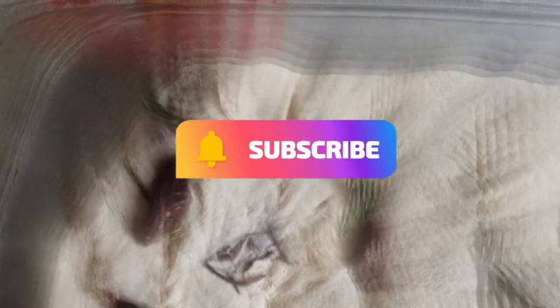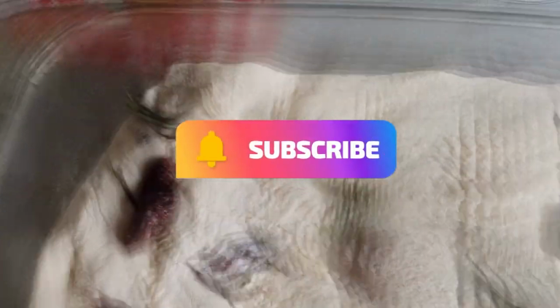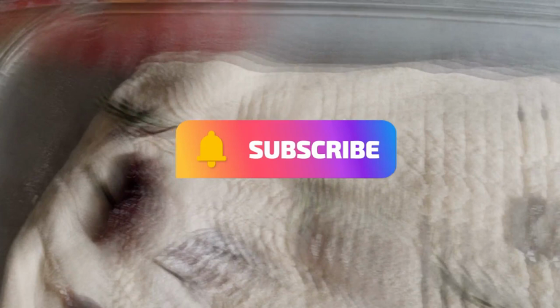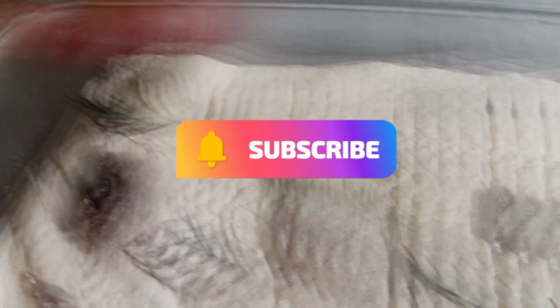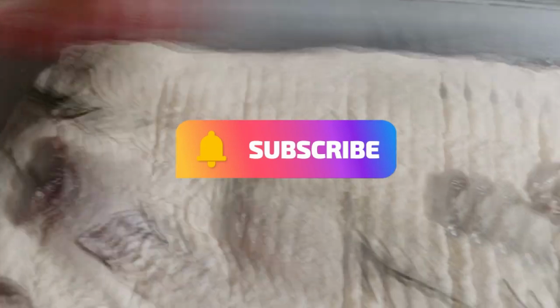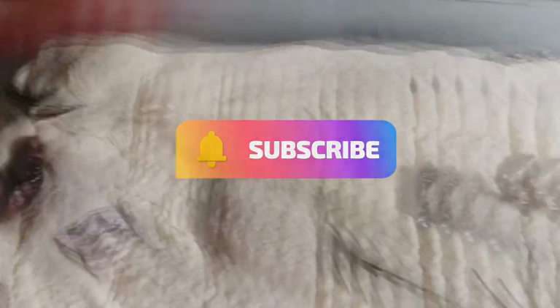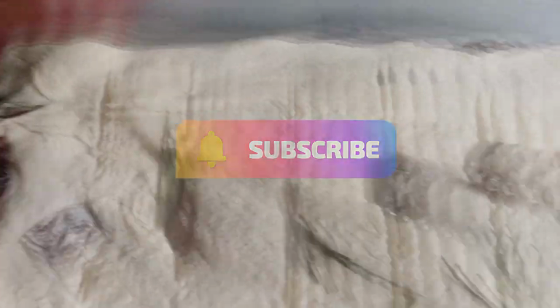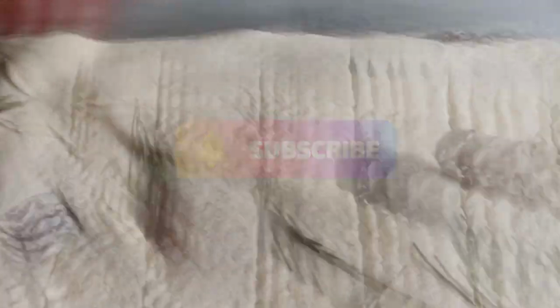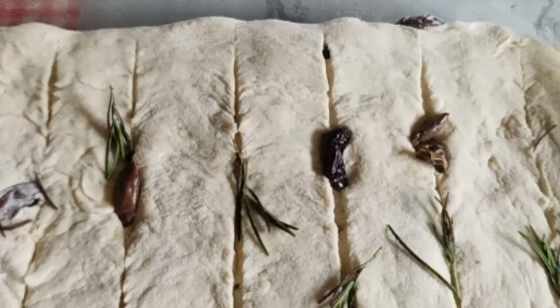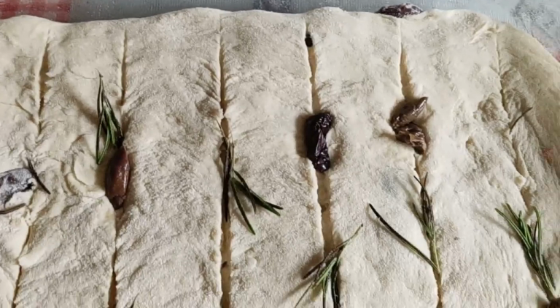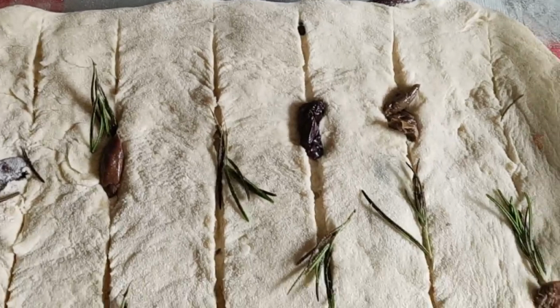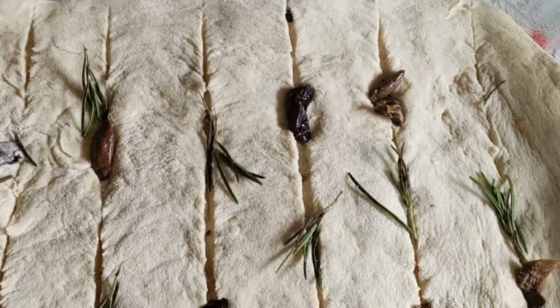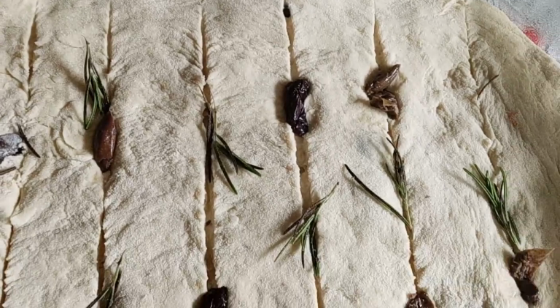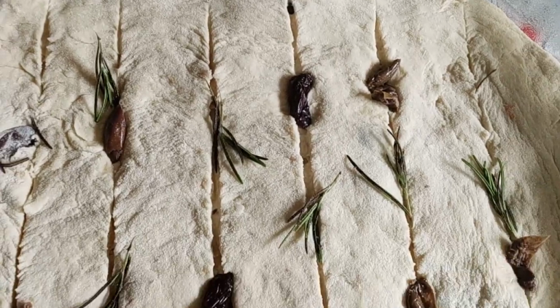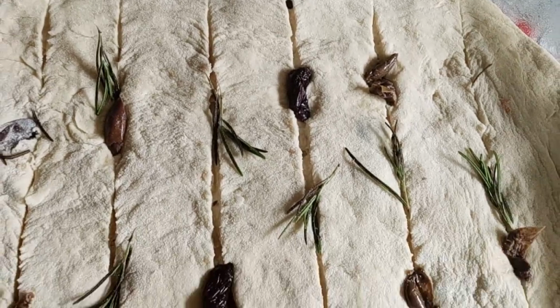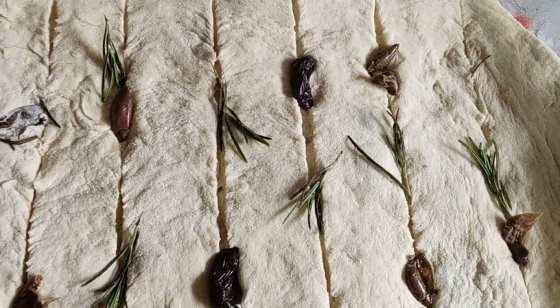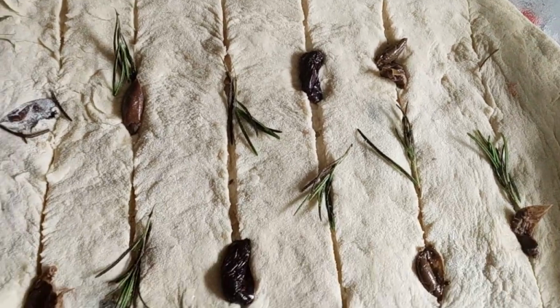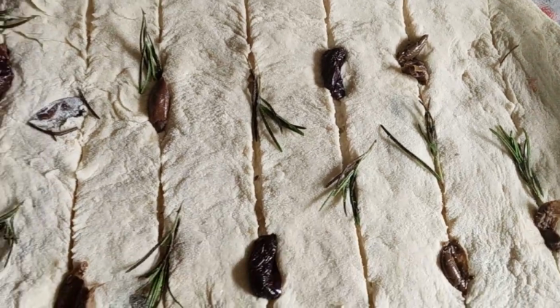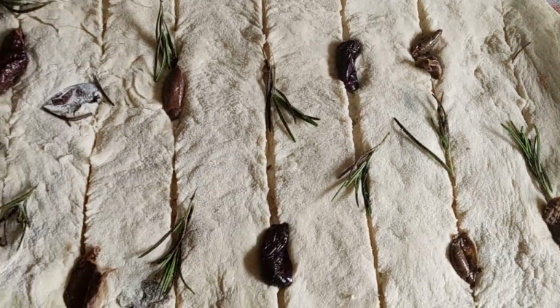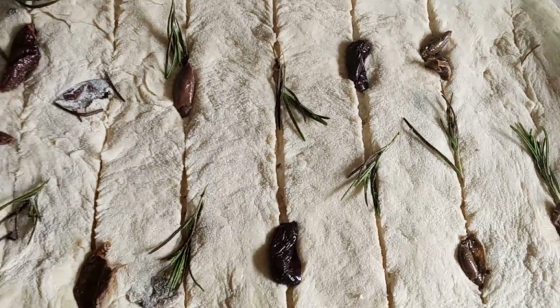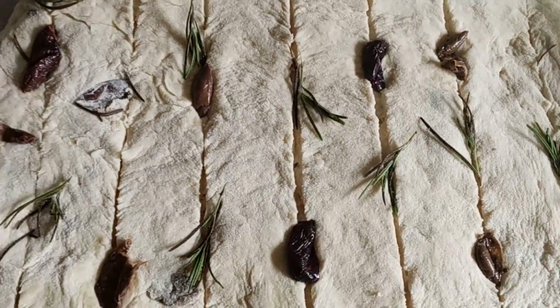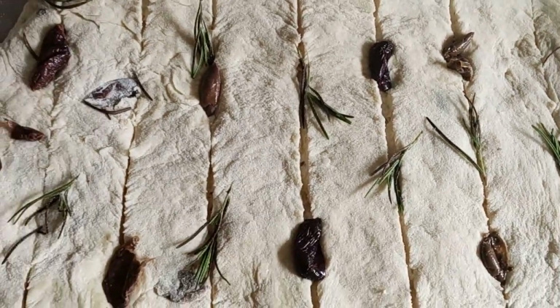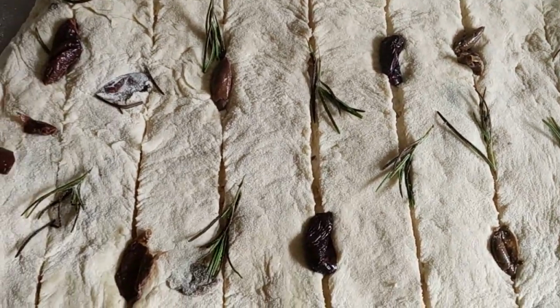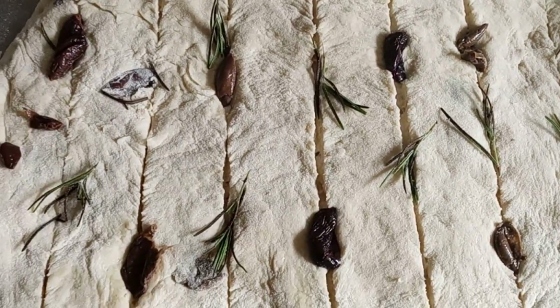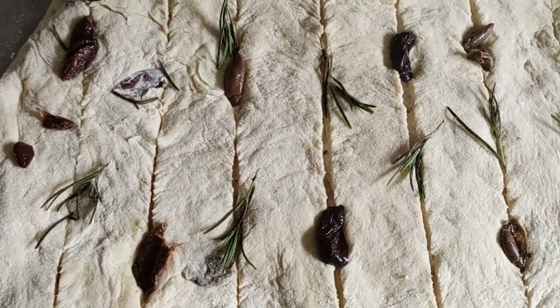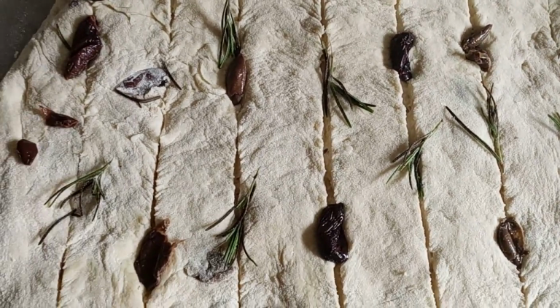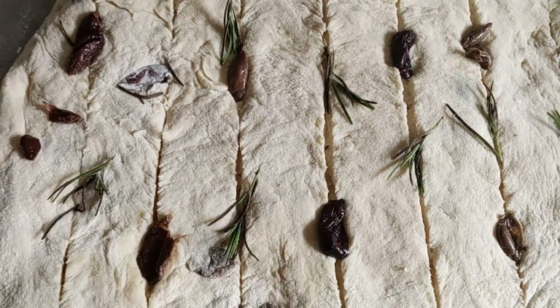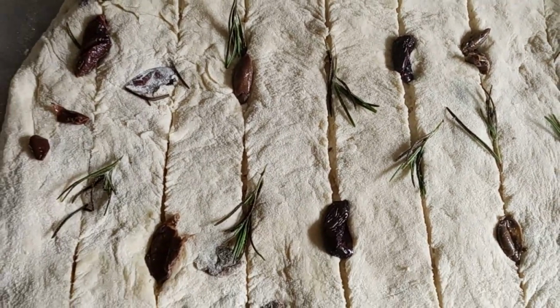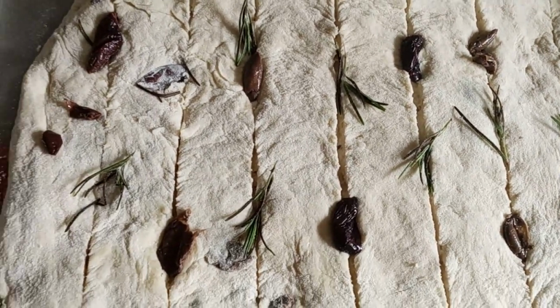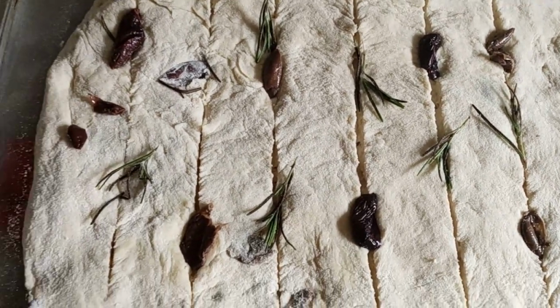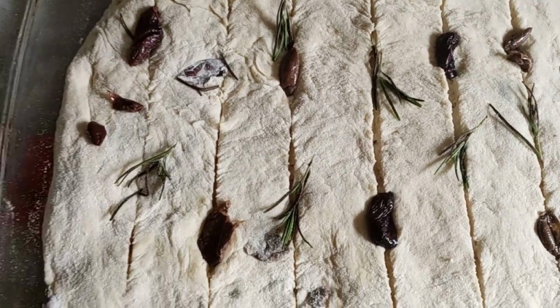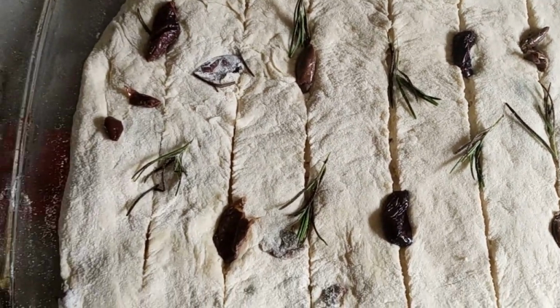Before it goes into the oven, you will put olive oil on the top and sprinkle with salt.